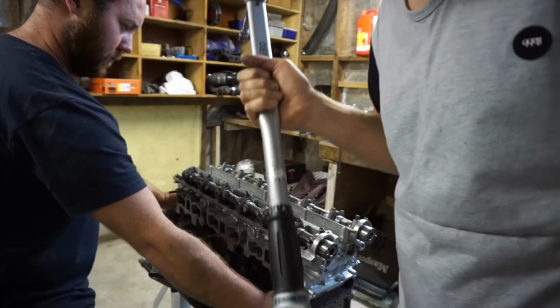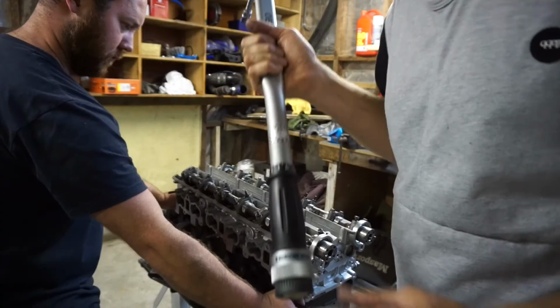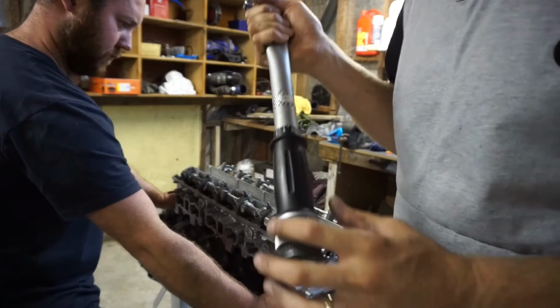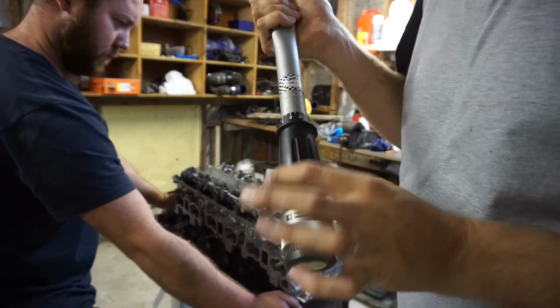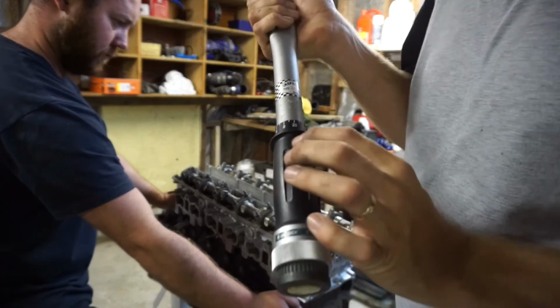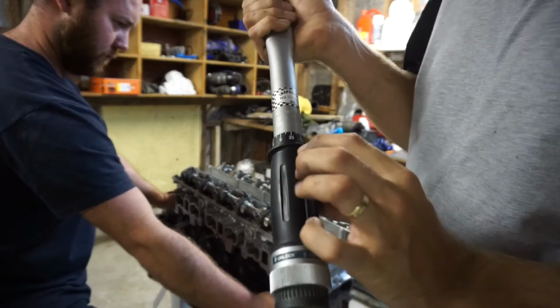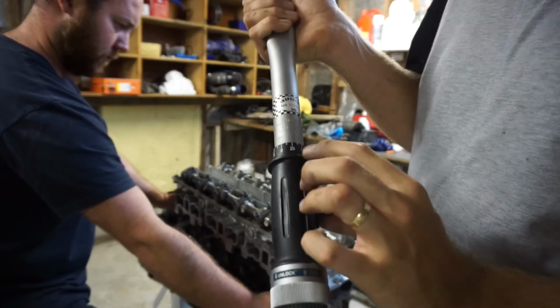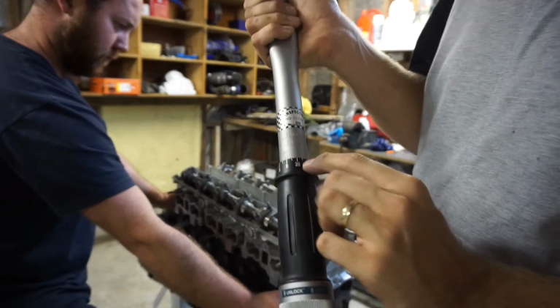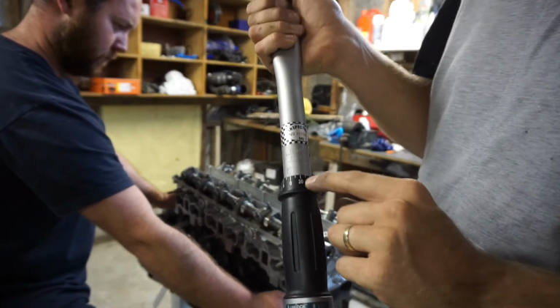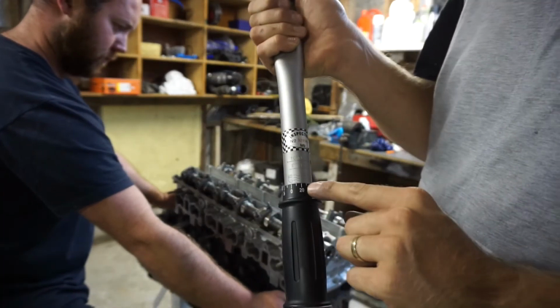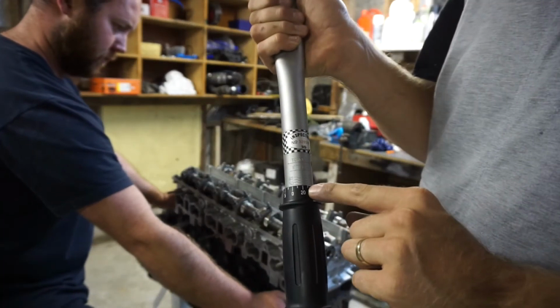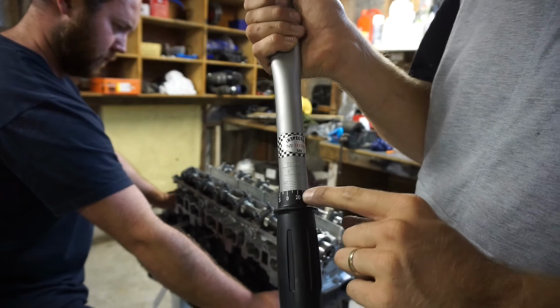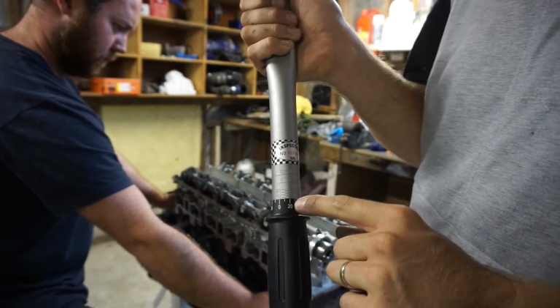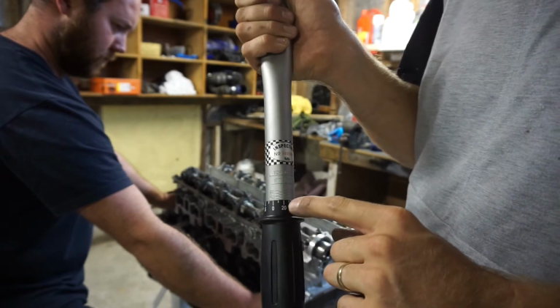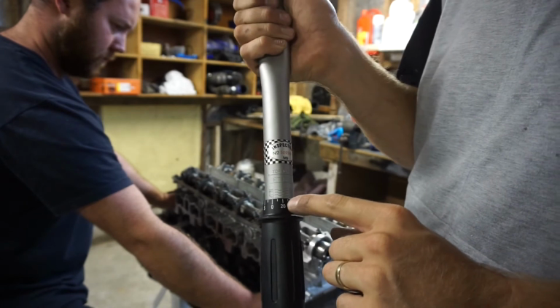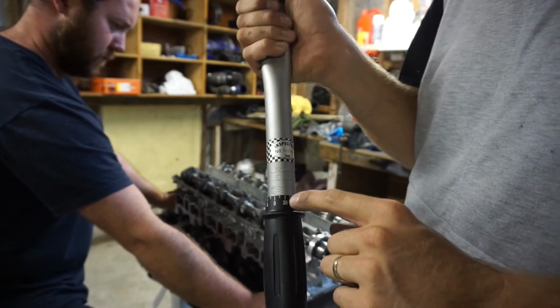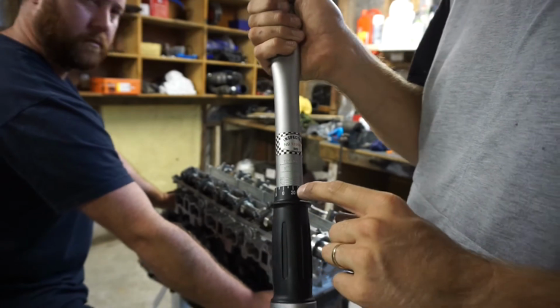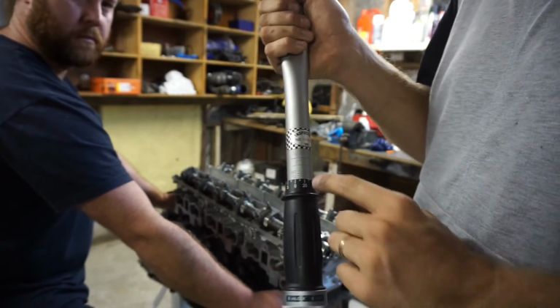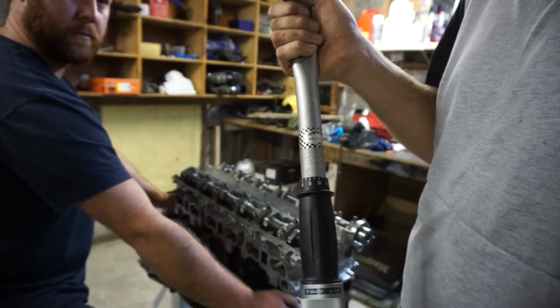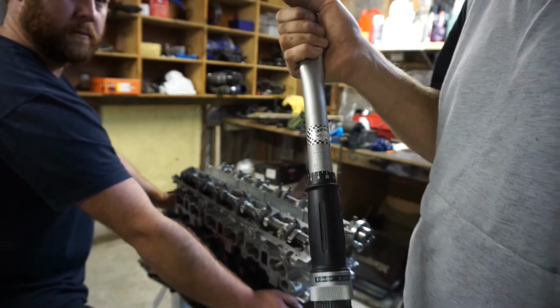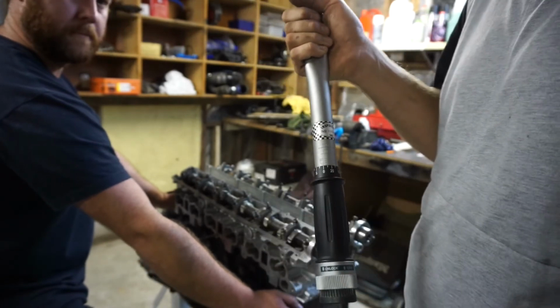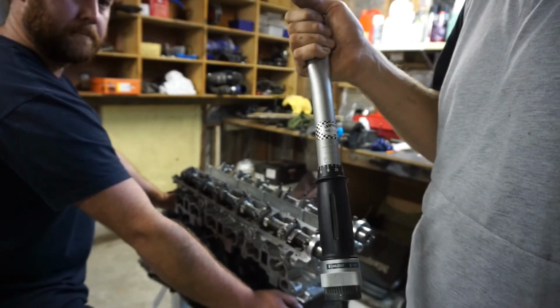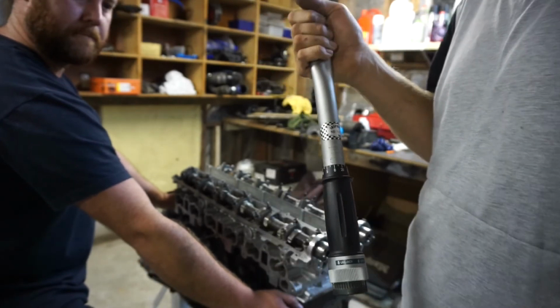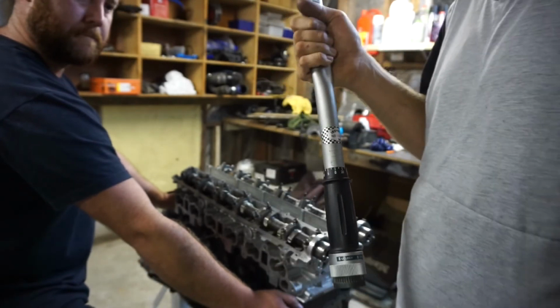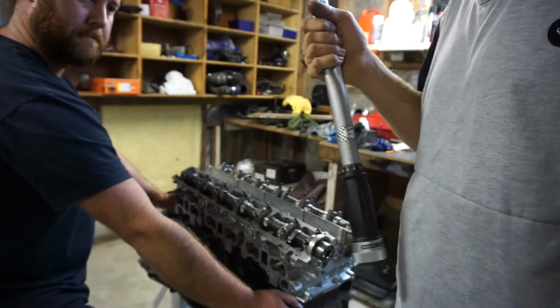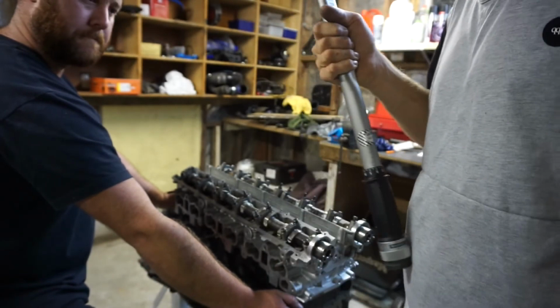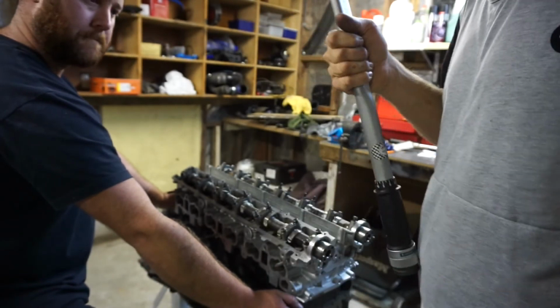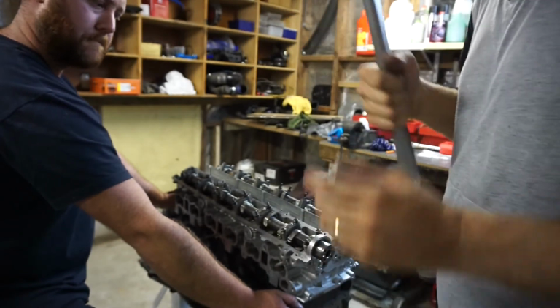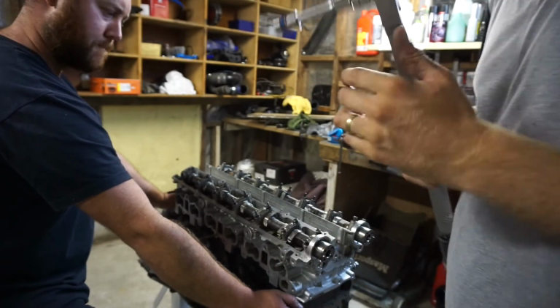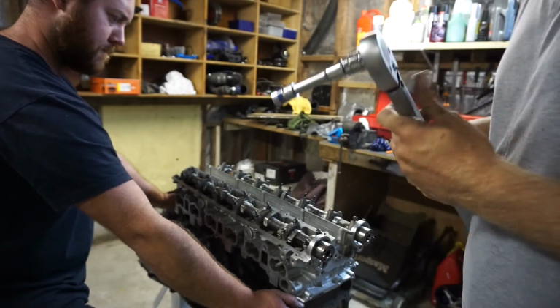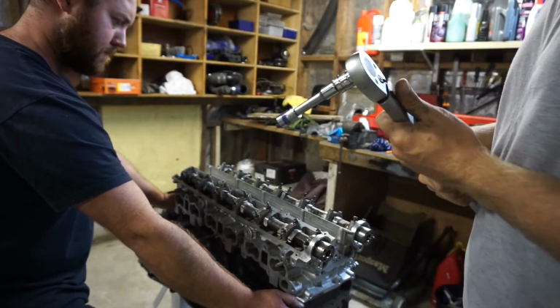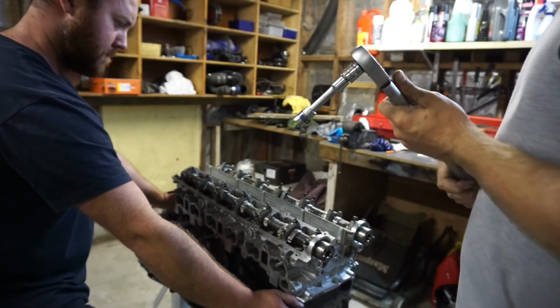Alright, so we've adjusted the torque wrench to 70 foot-pounds and now we'll just repeat the same pattern.